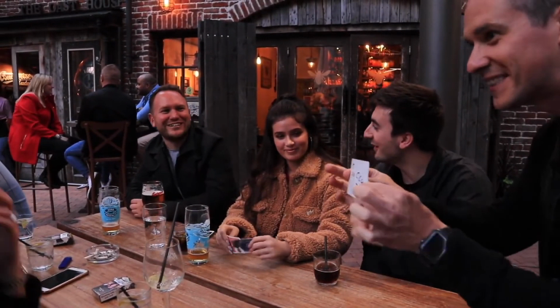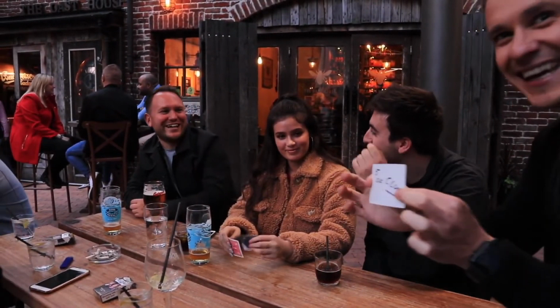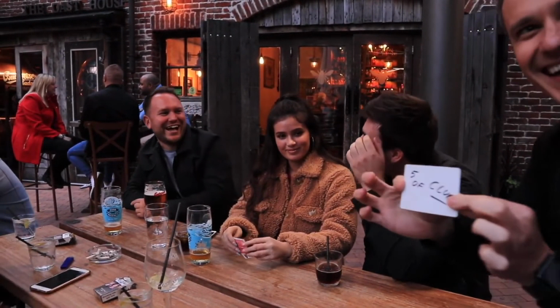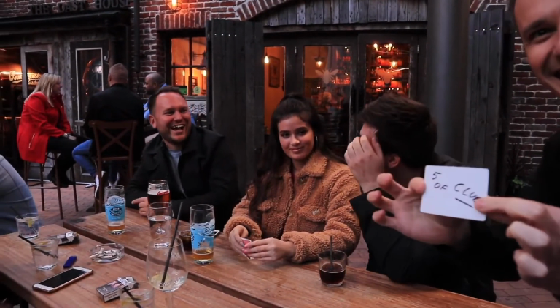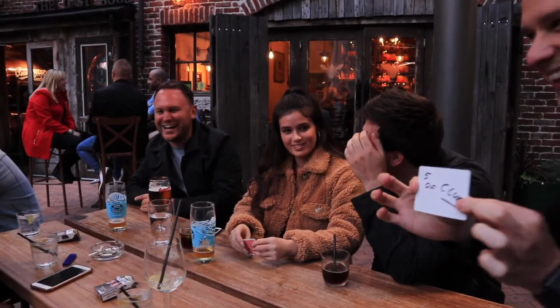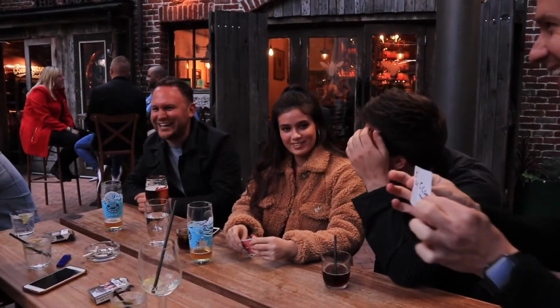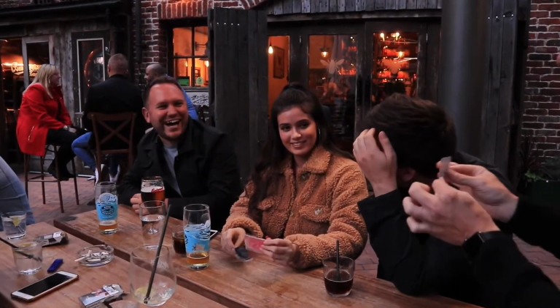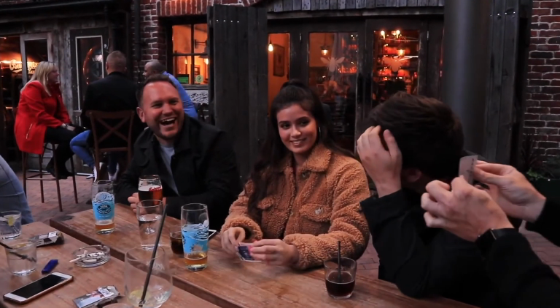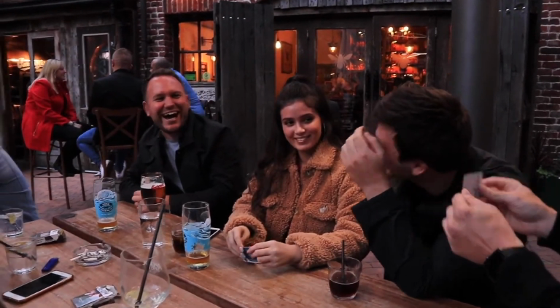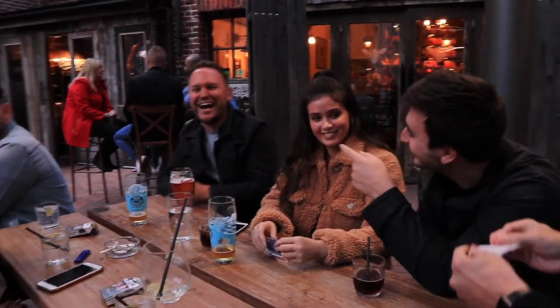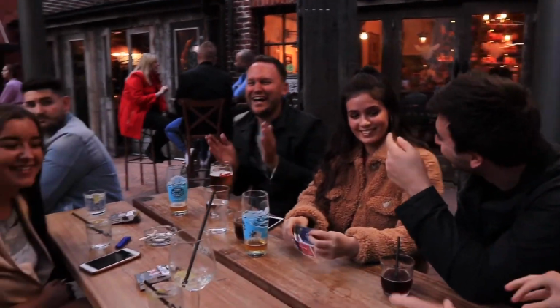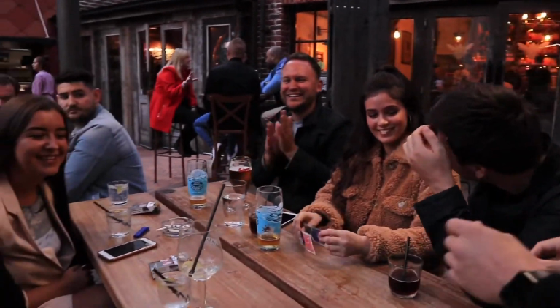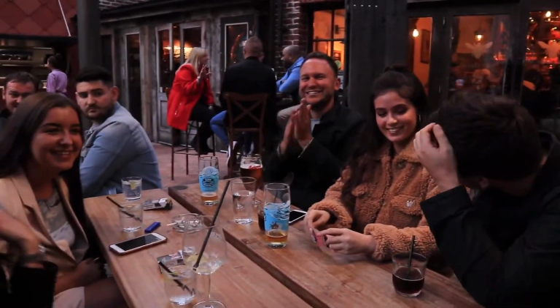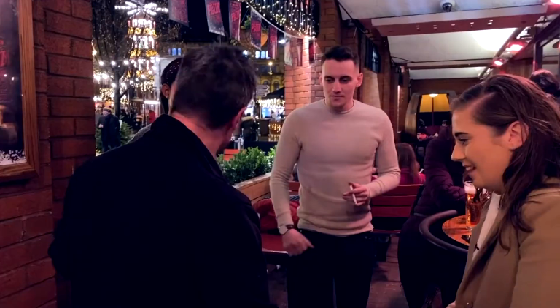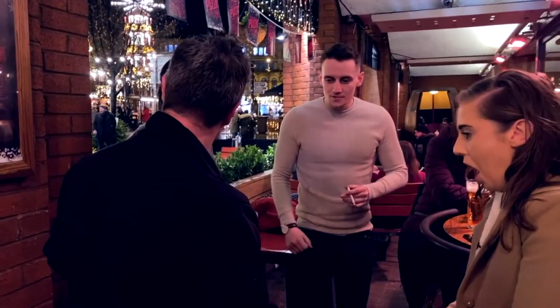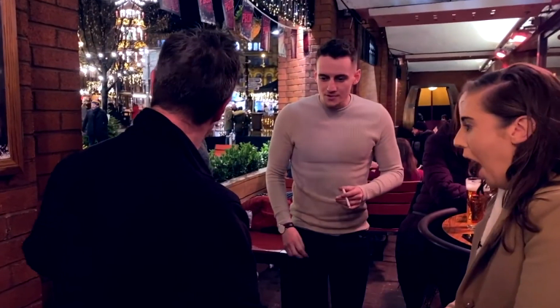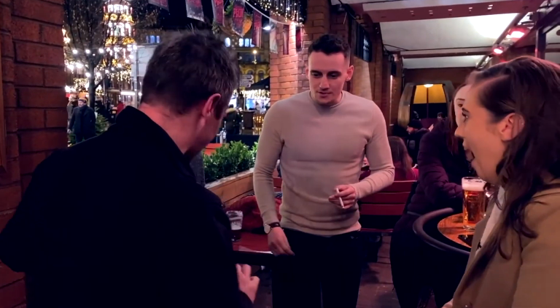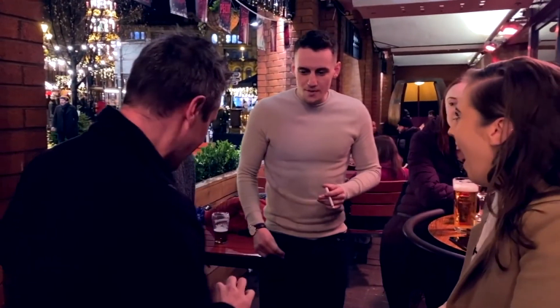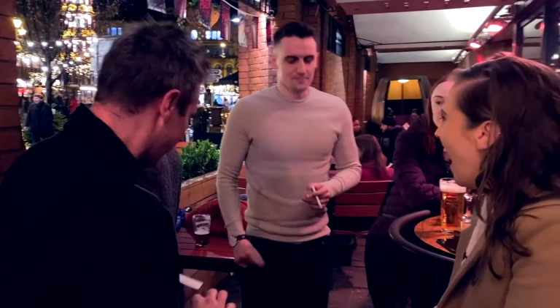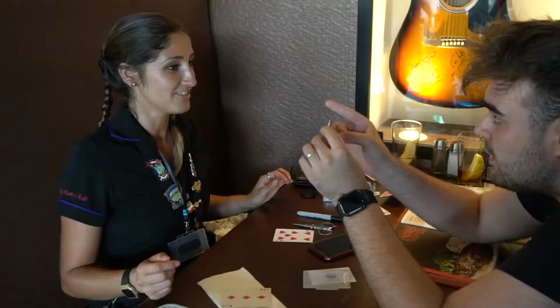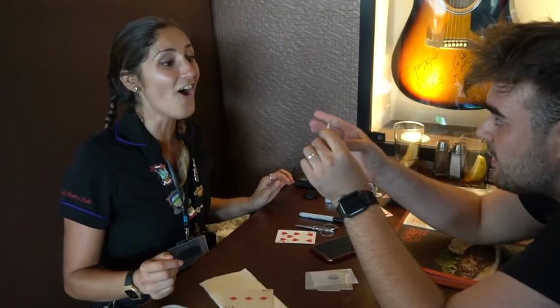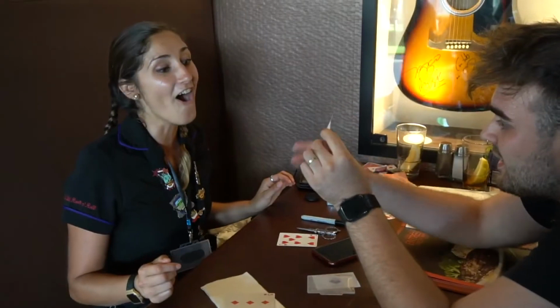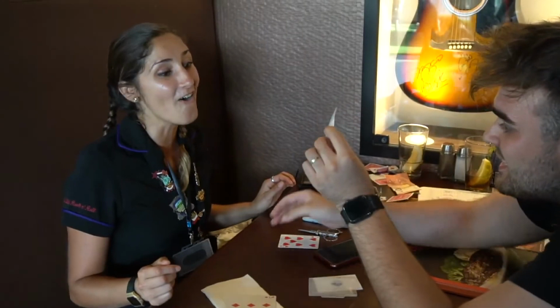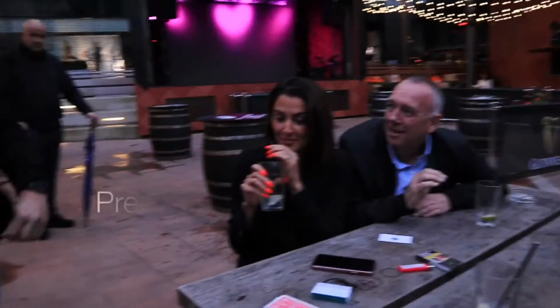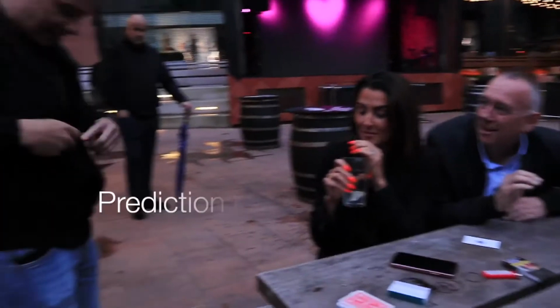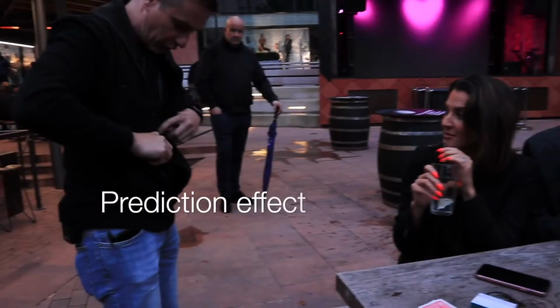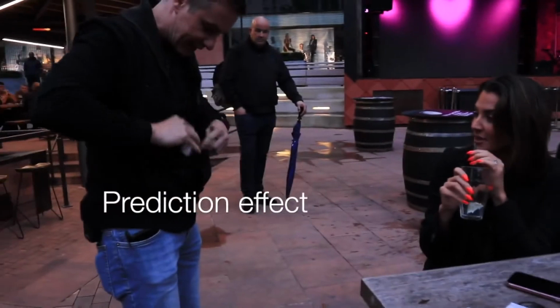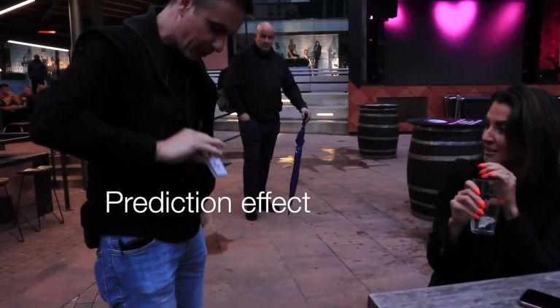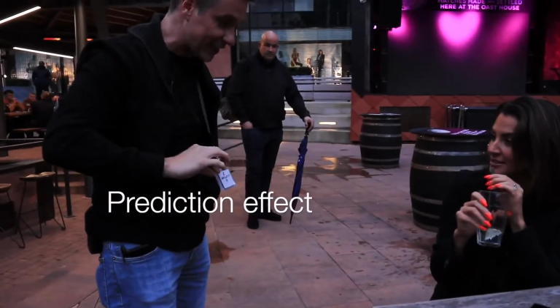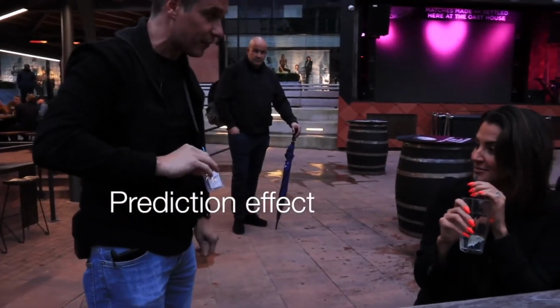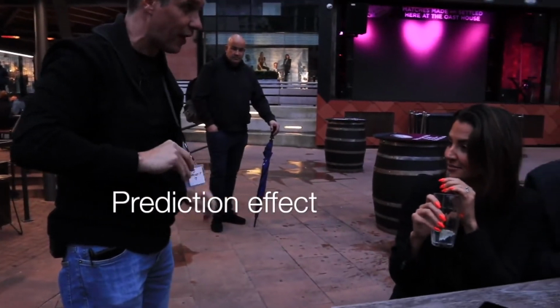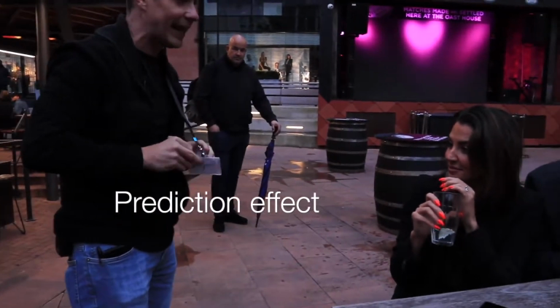F*** off! And I've got this prediction from the very beginning.